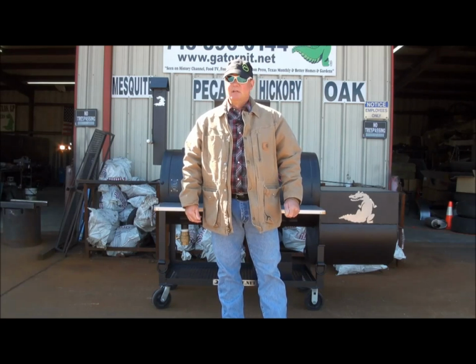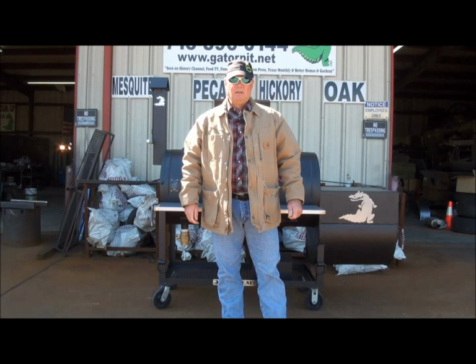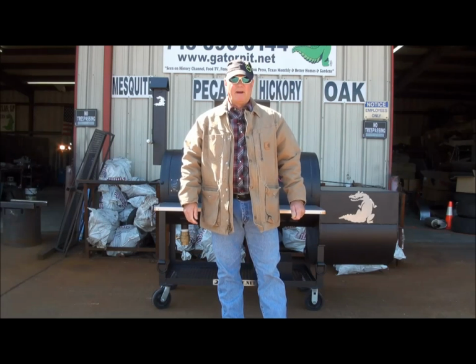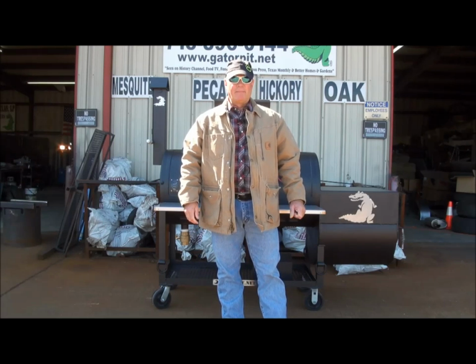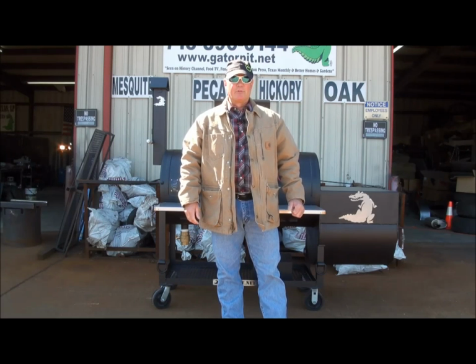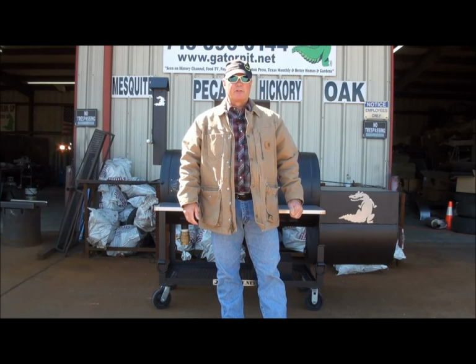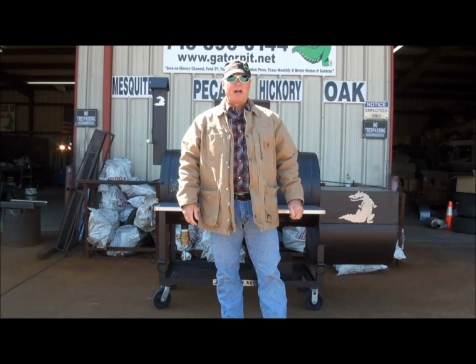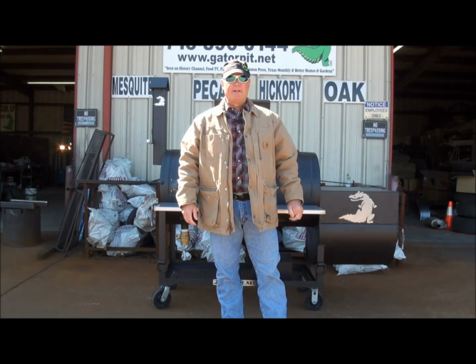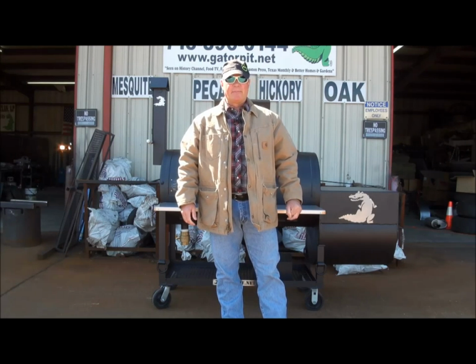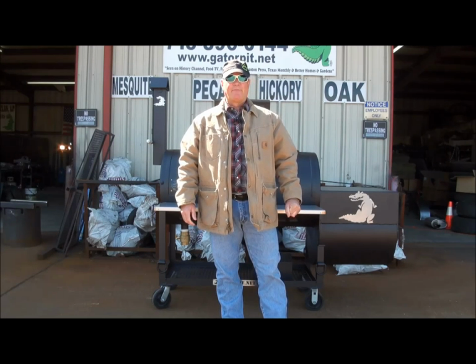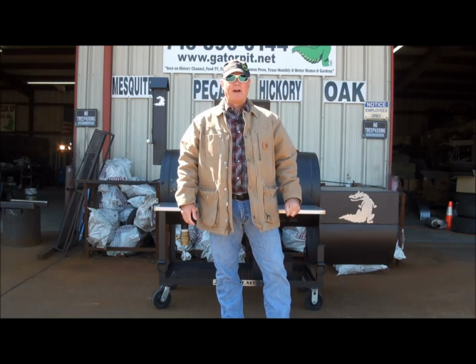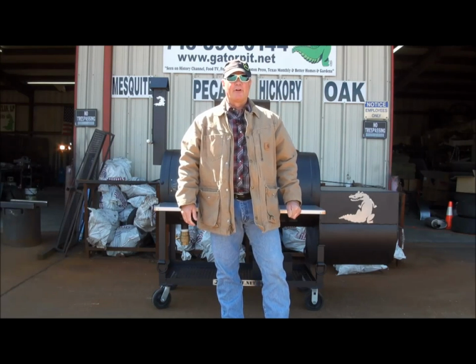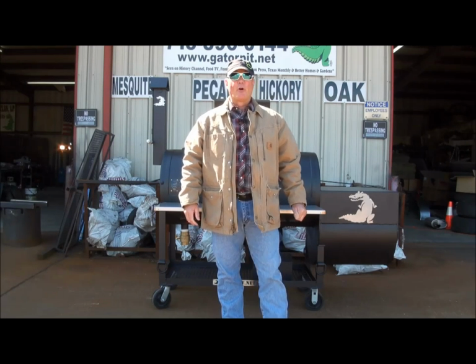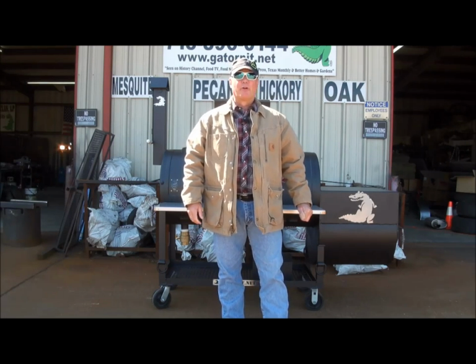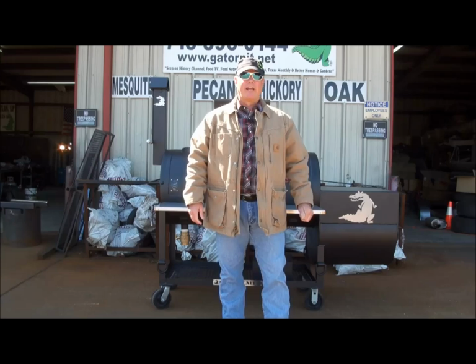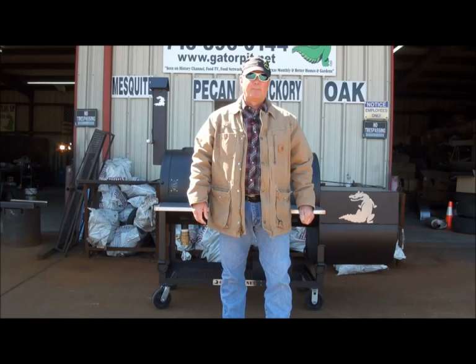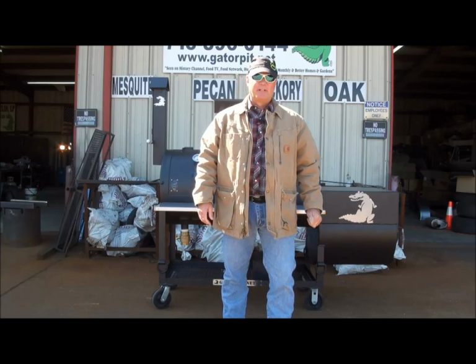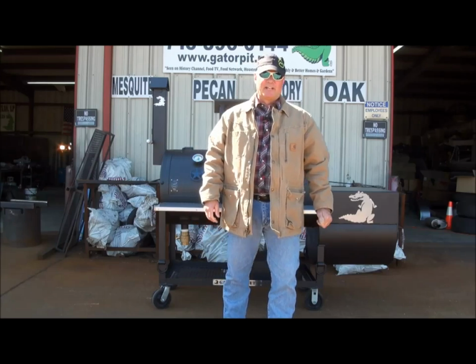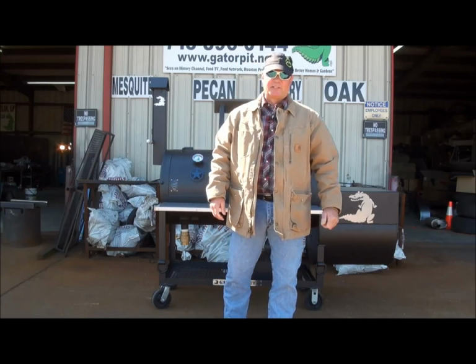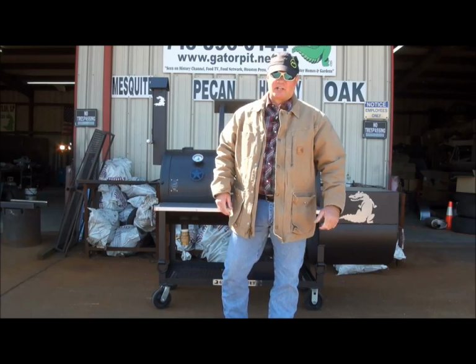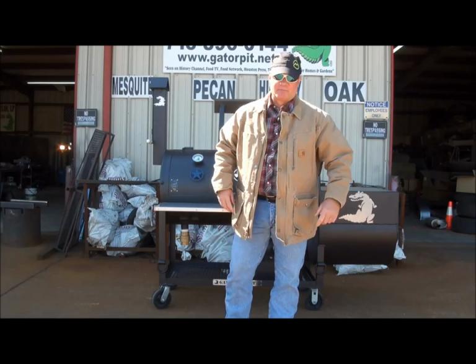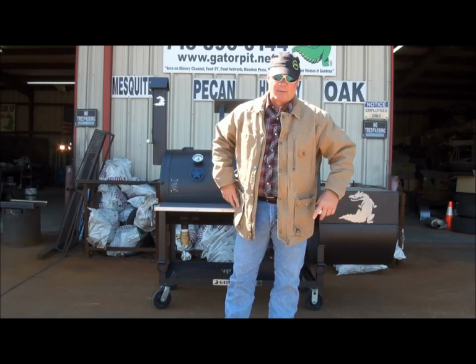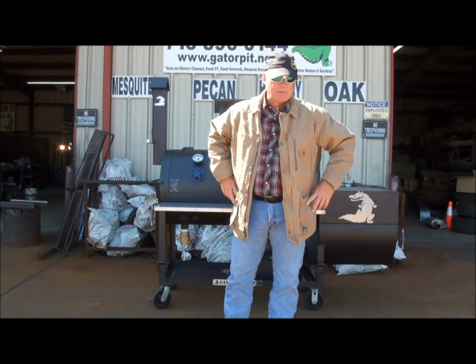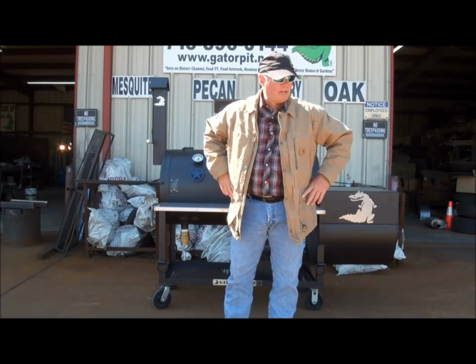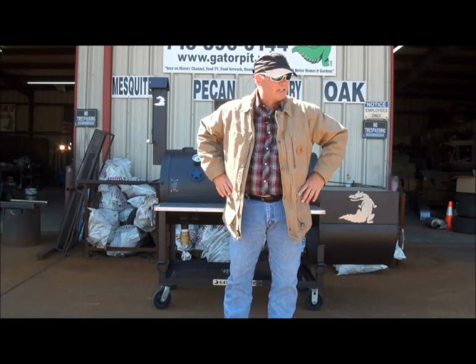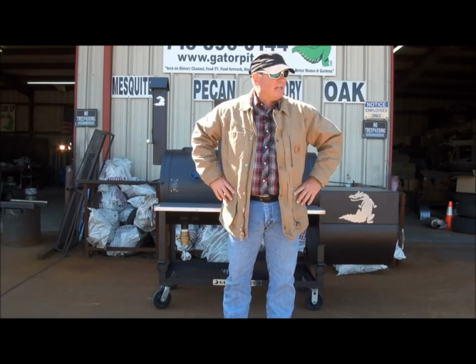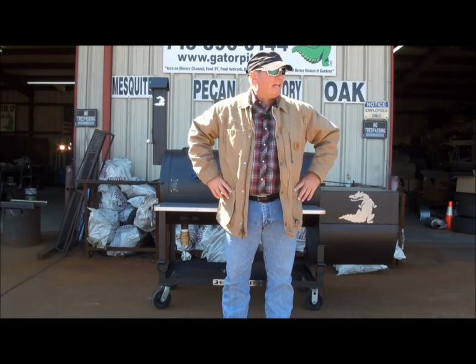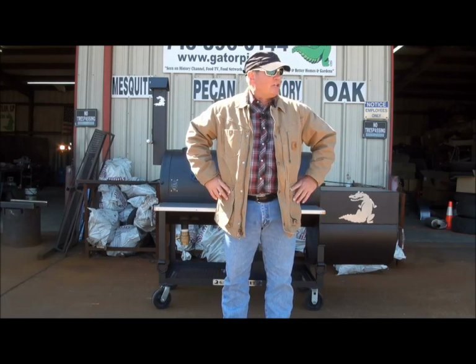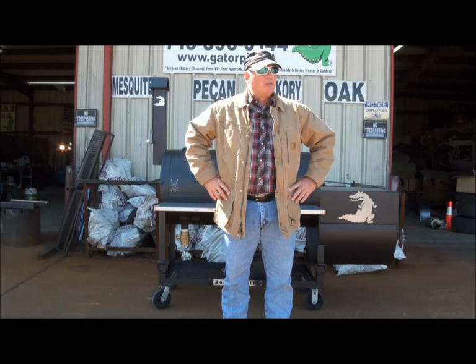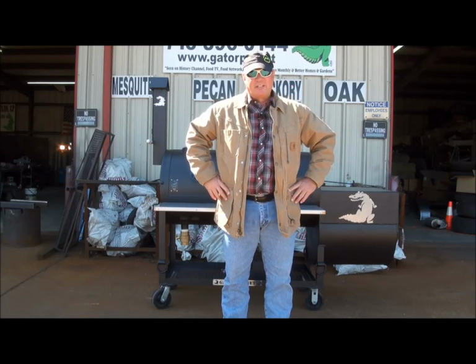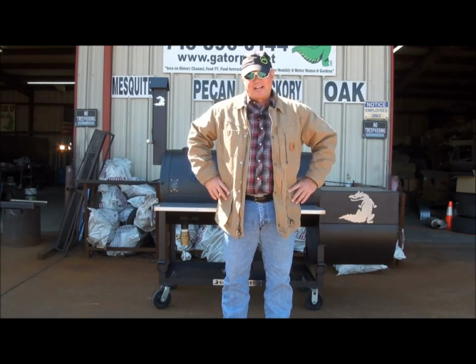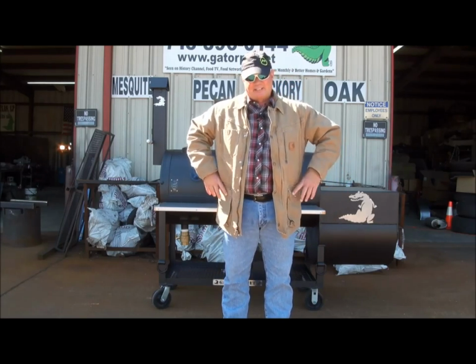My name is Rich Robin. I'm the founder and owner of Gator Pit of Texas Custom BBQ Pits in Houston, Texas.